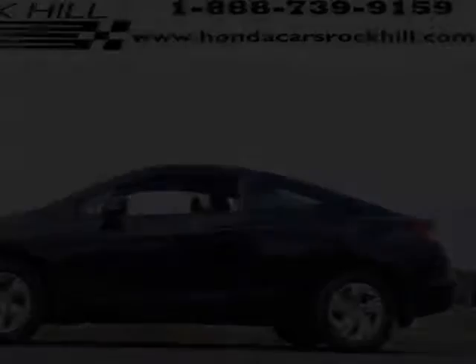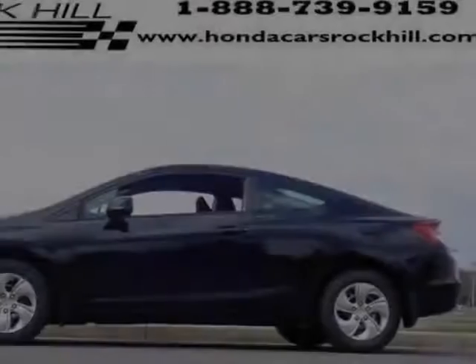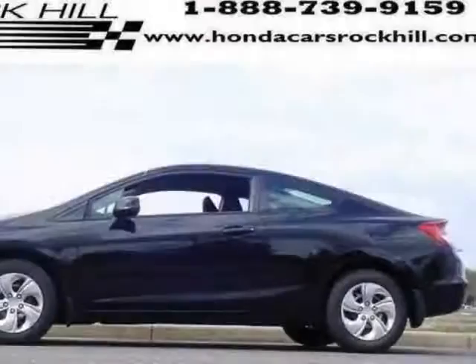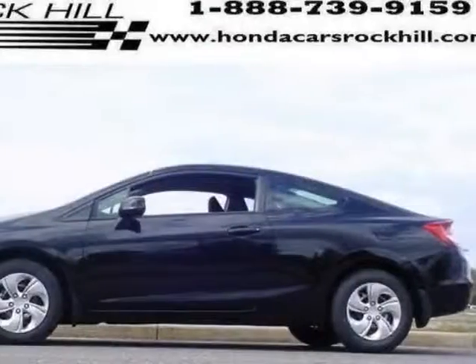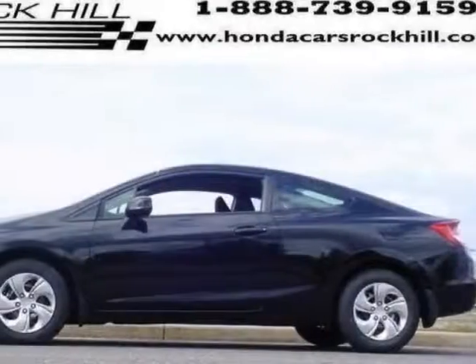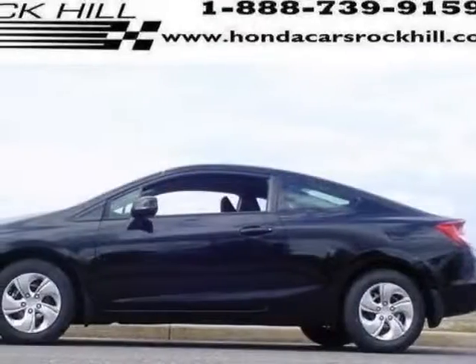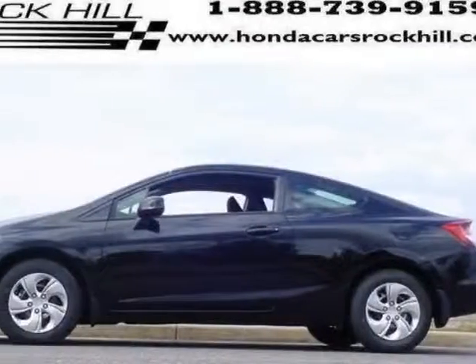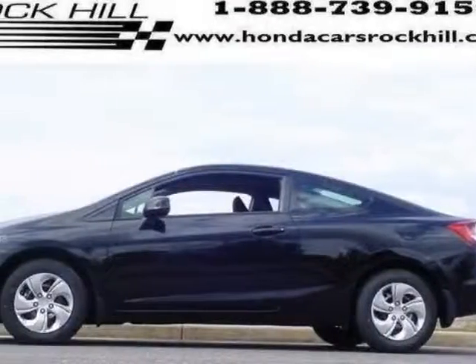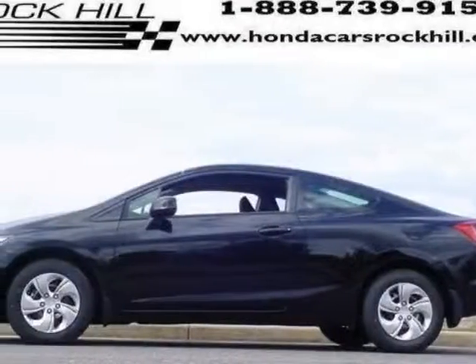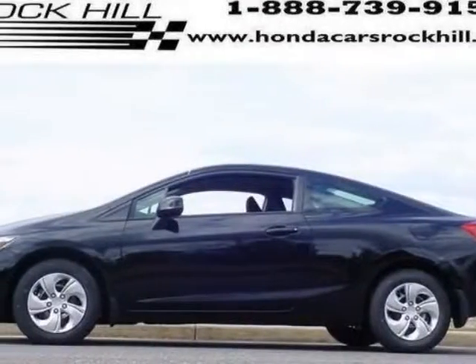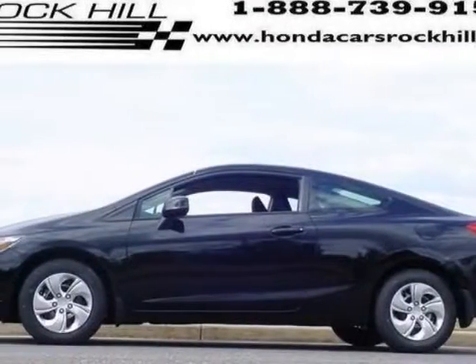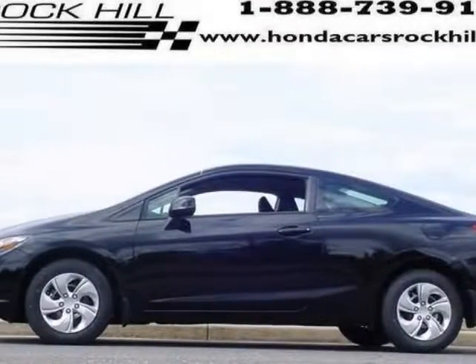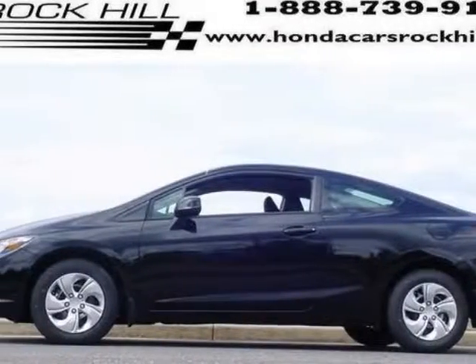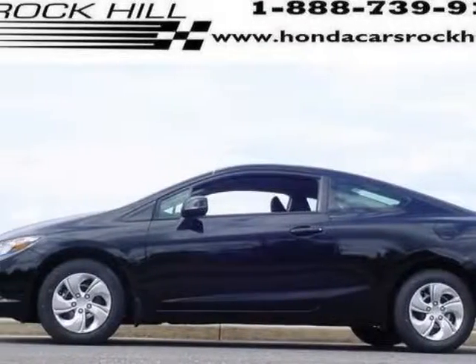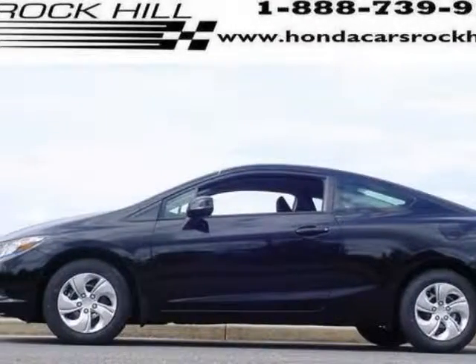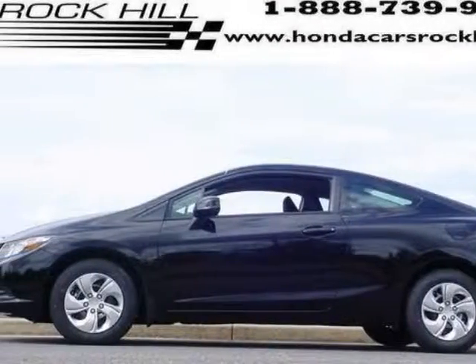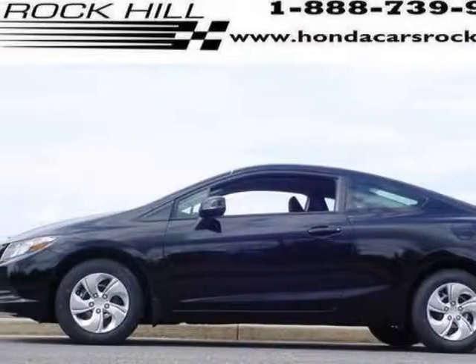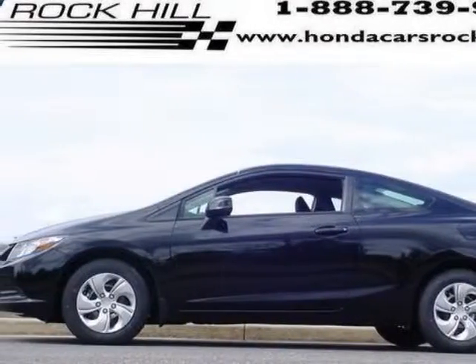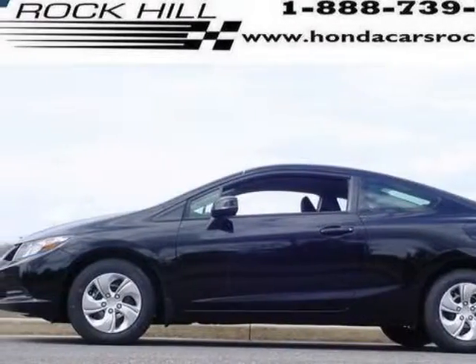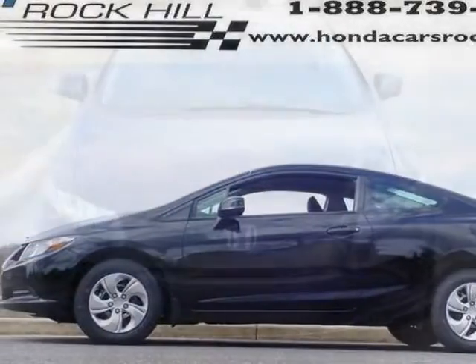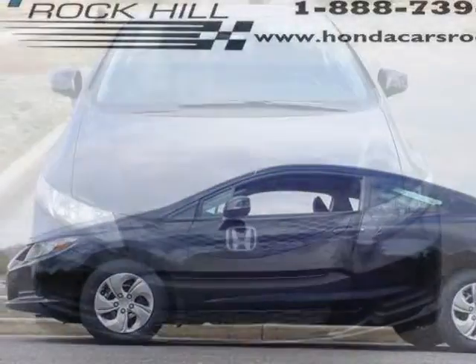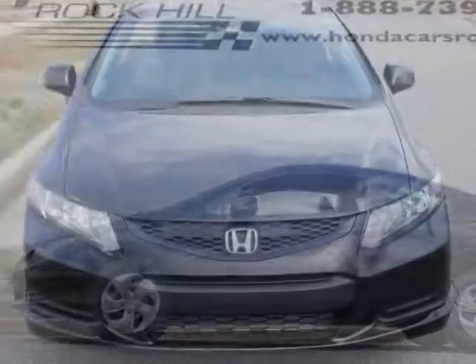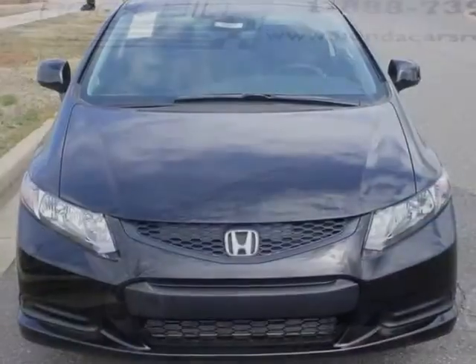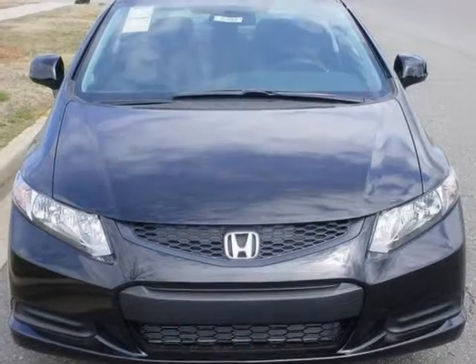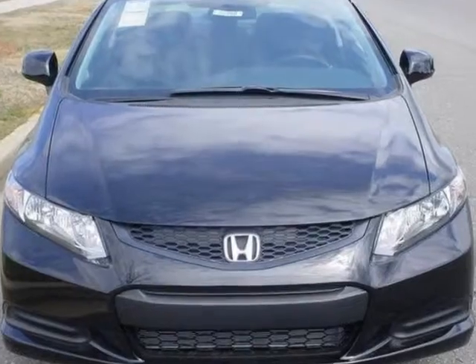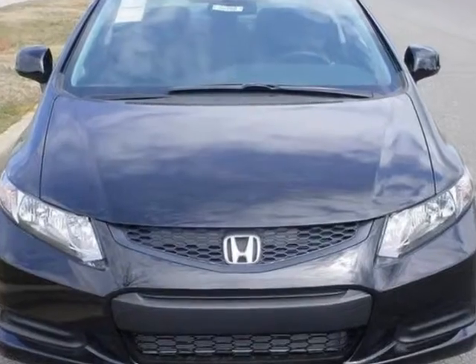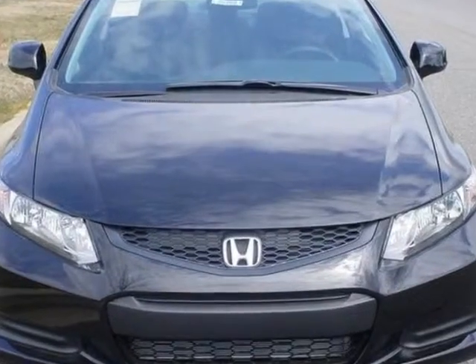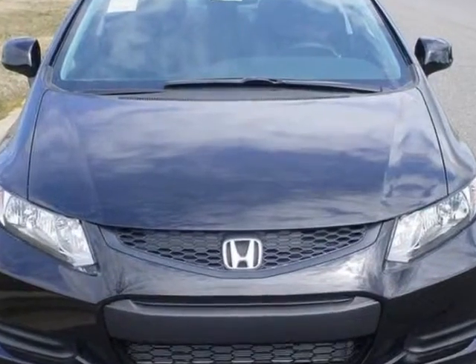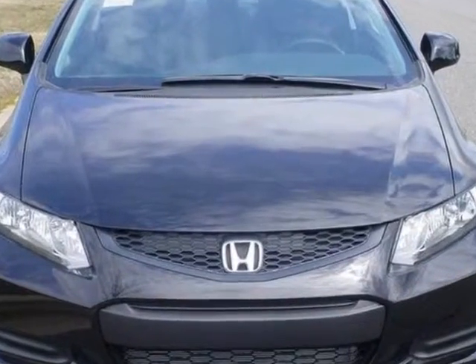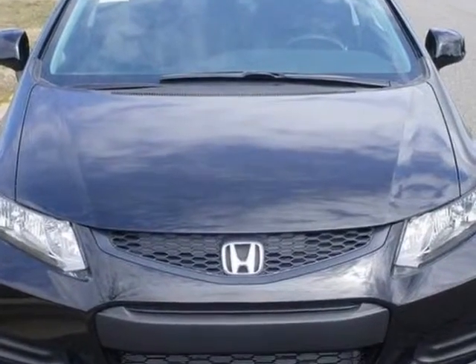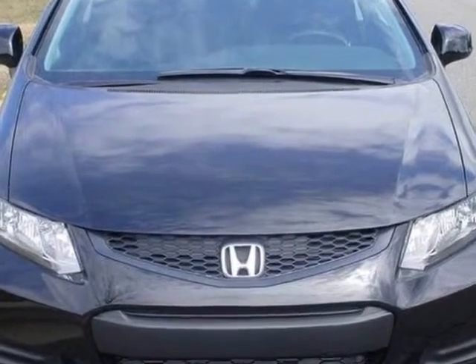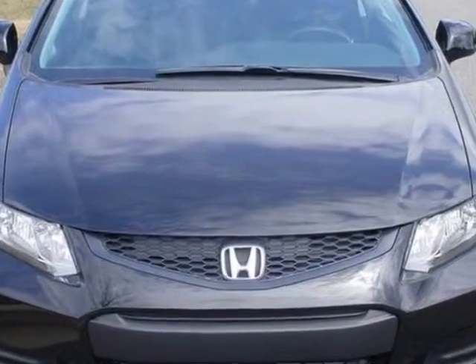Take a look at this new 2013 Honda Civic Coupe. For your protection, this vehicle has a full factory warranty.